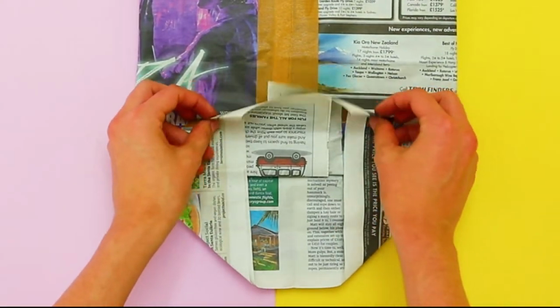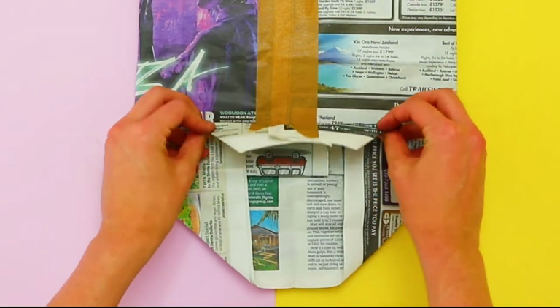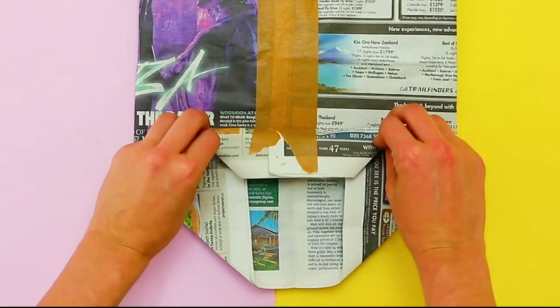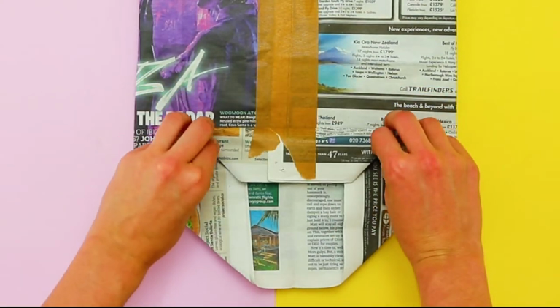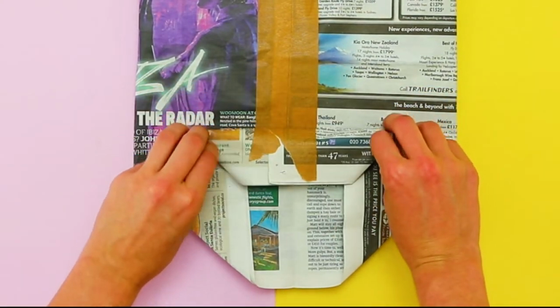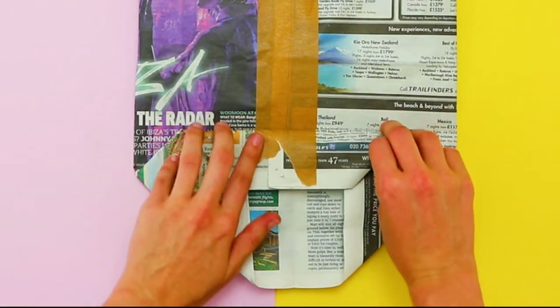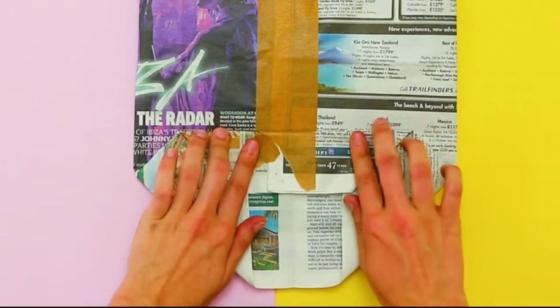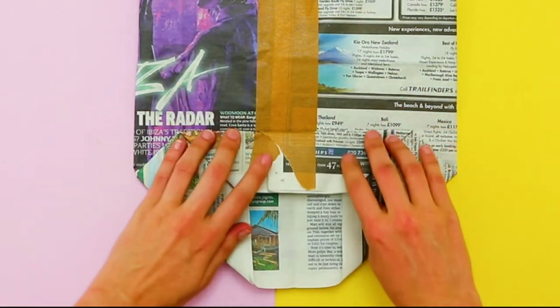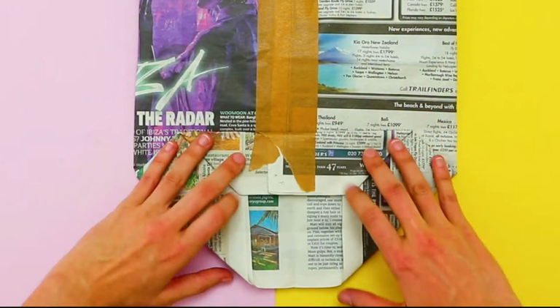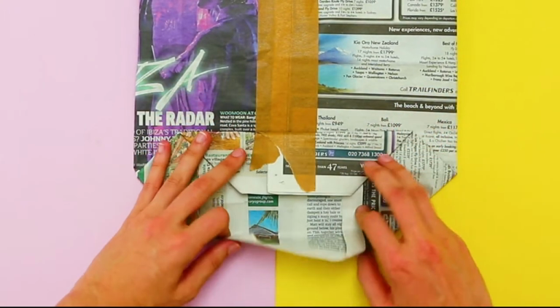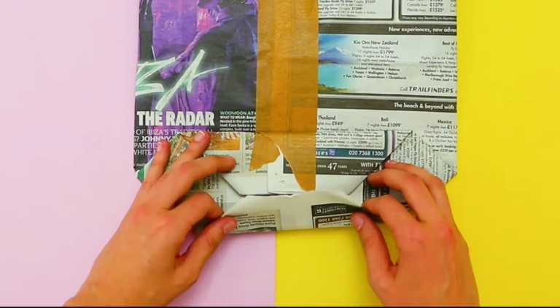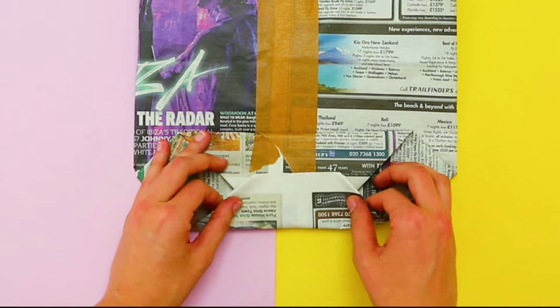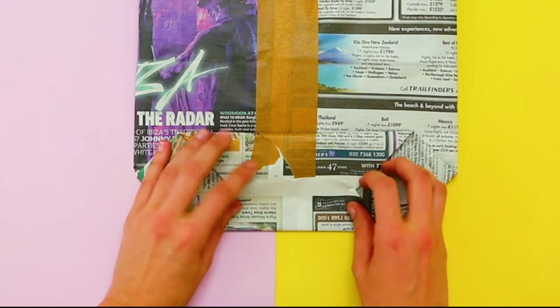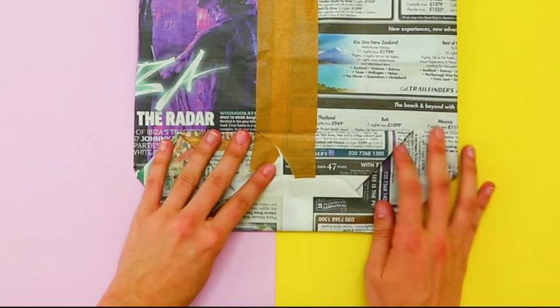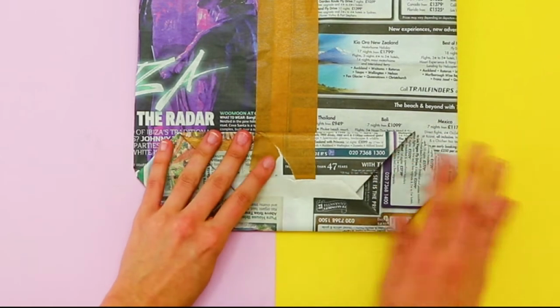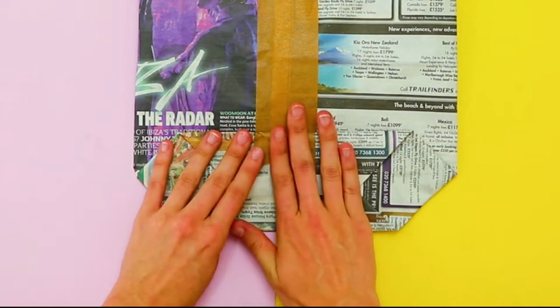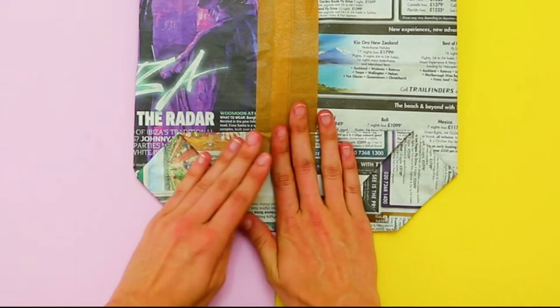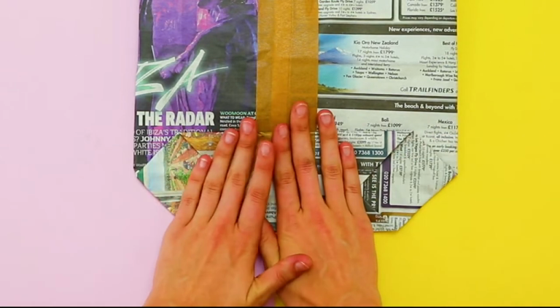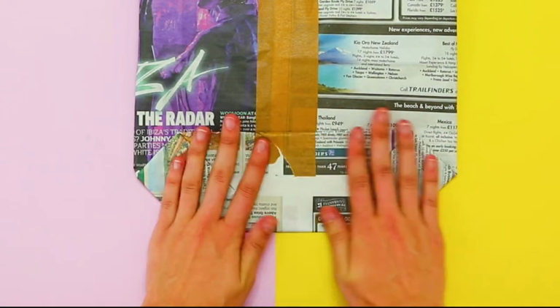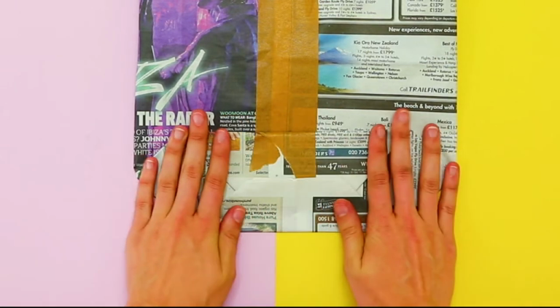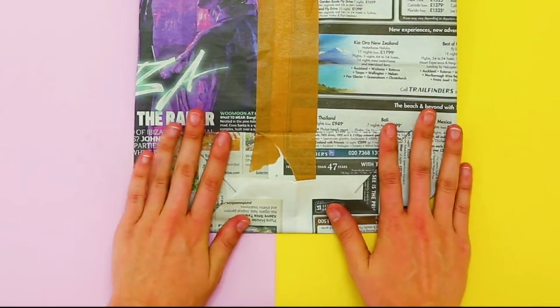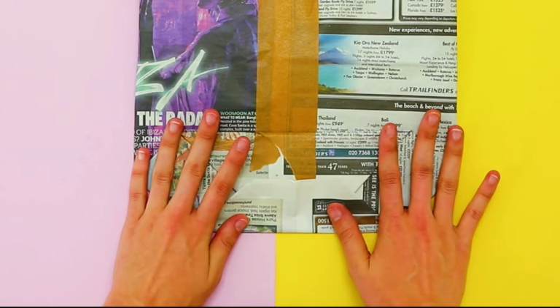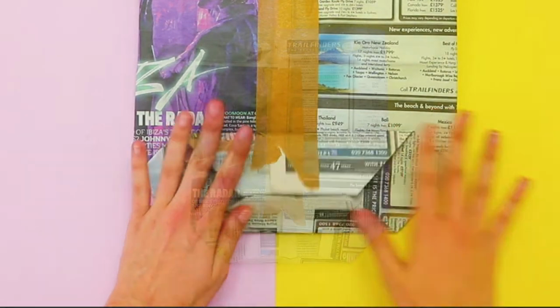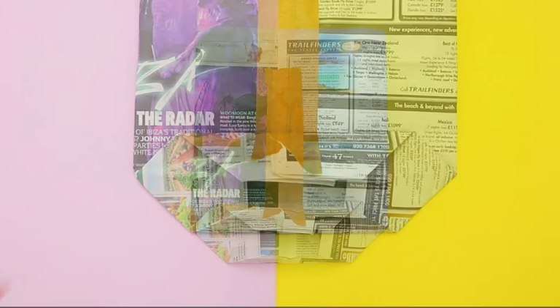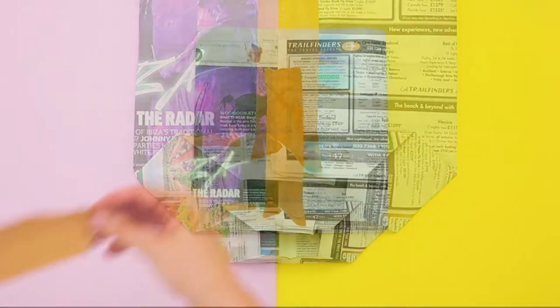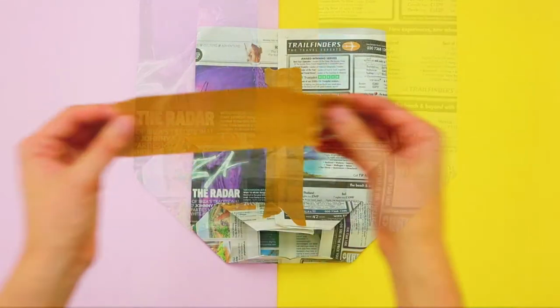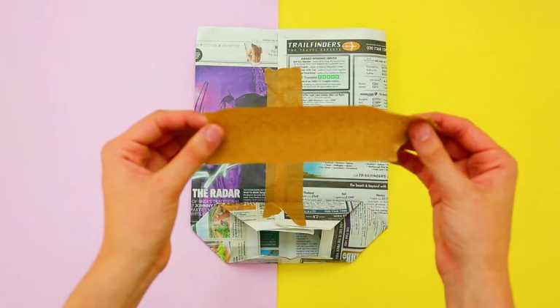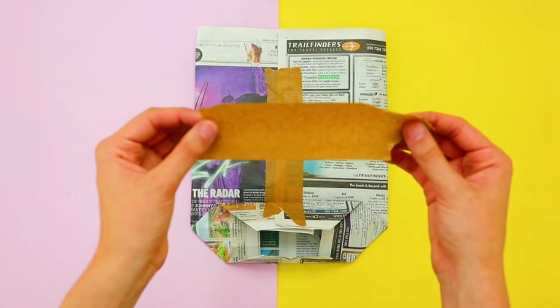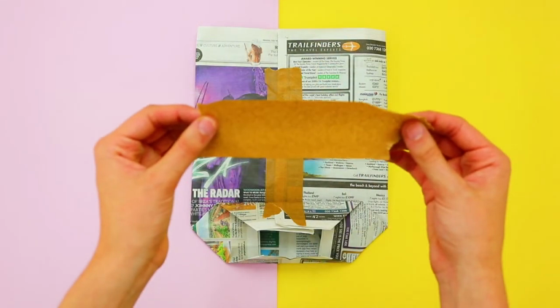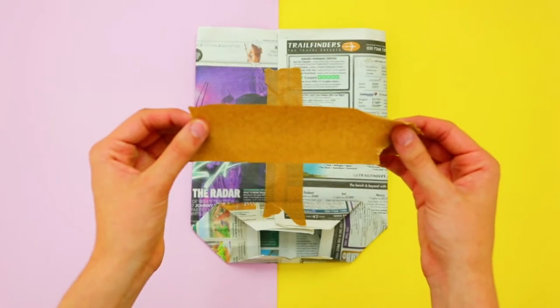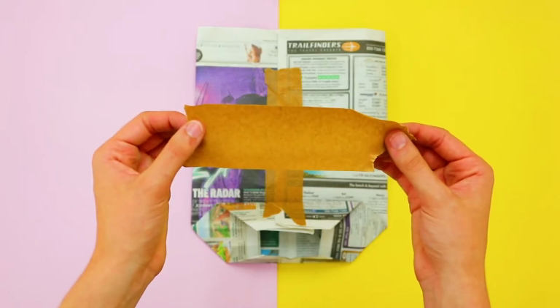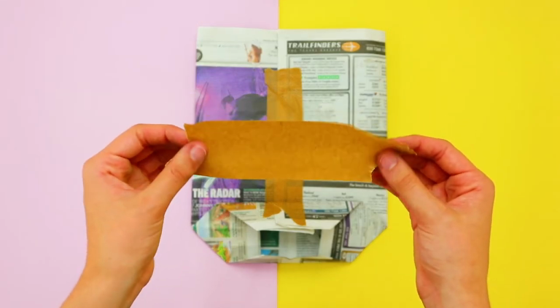Then fold the top section down and the bottom section up so that they overlap. Secure the overlap with one more piece of tape.